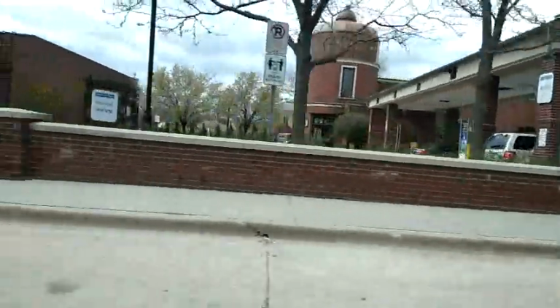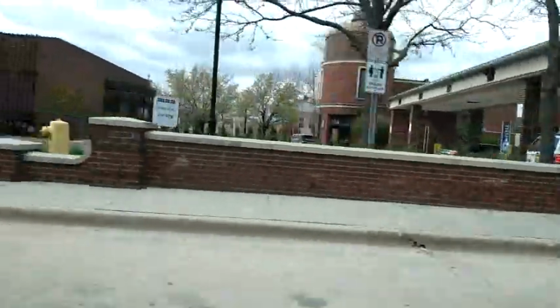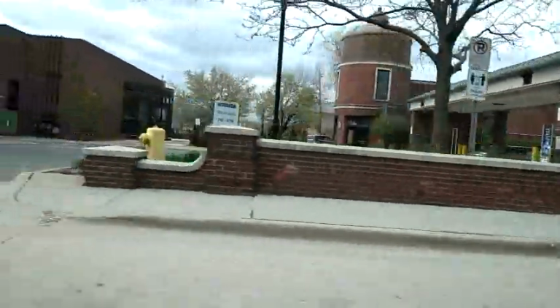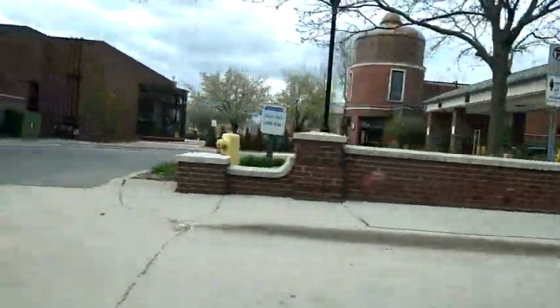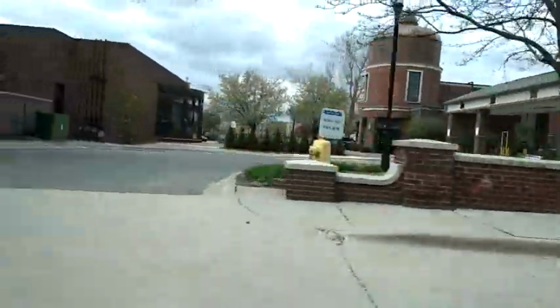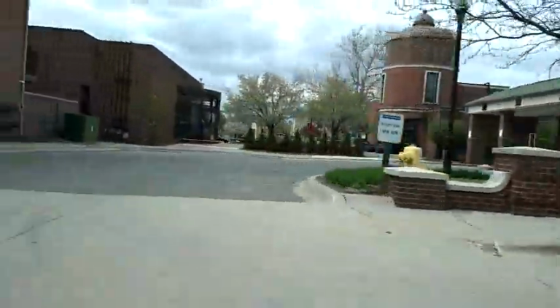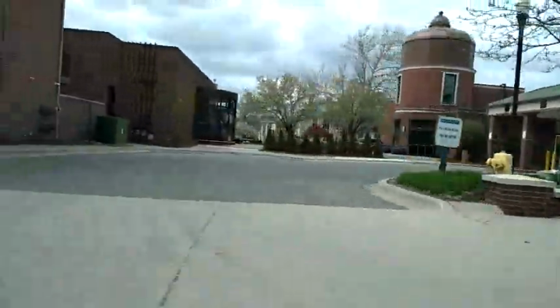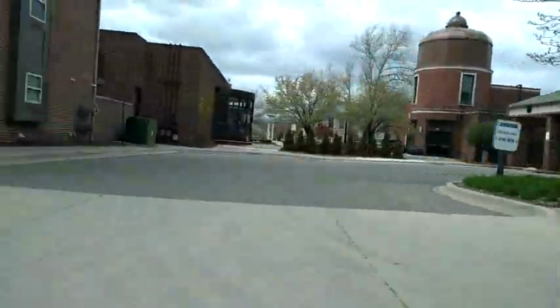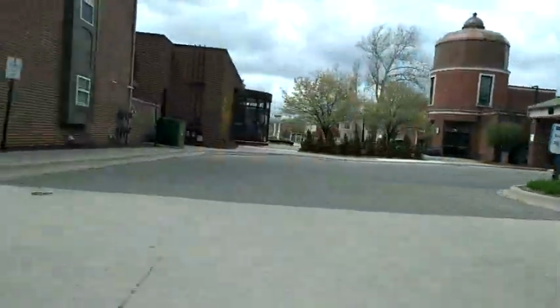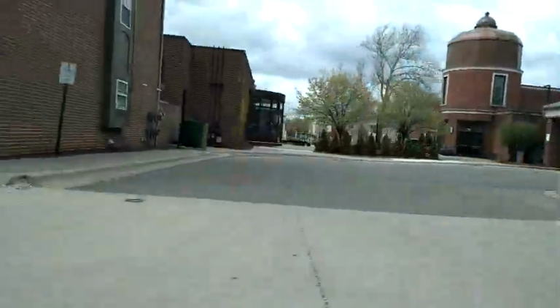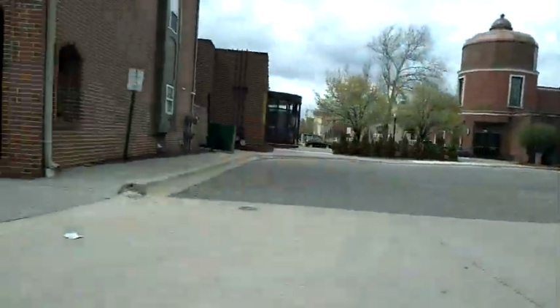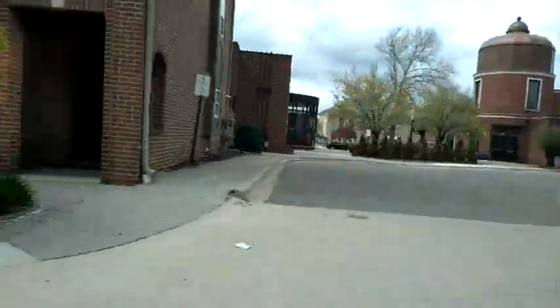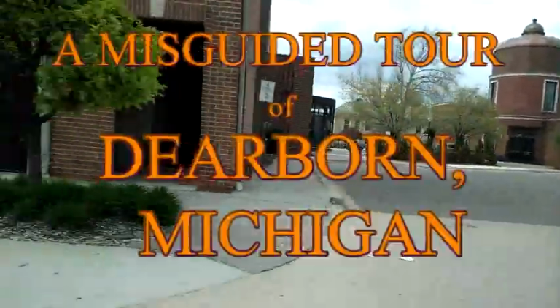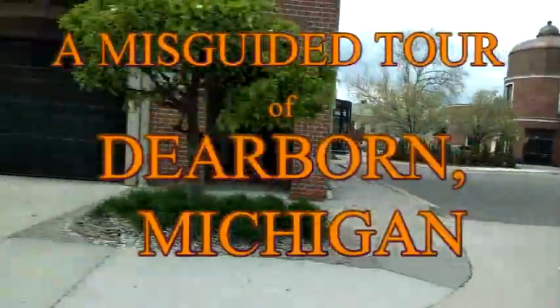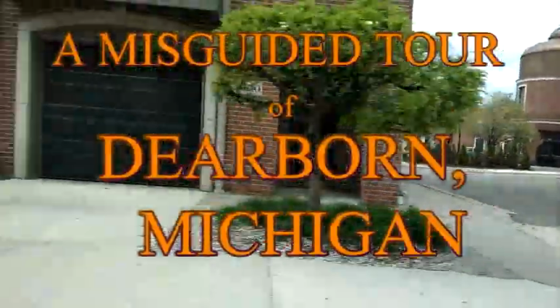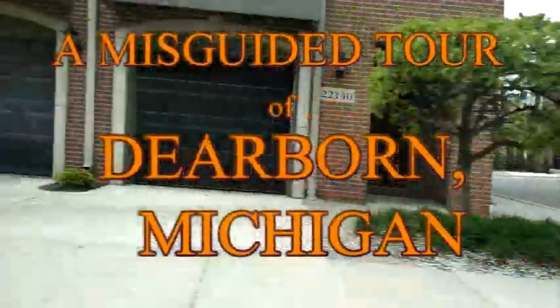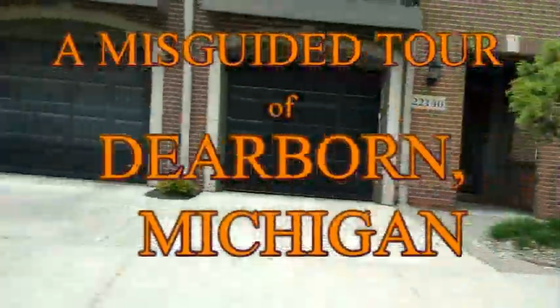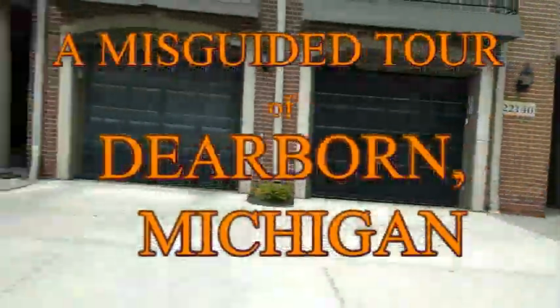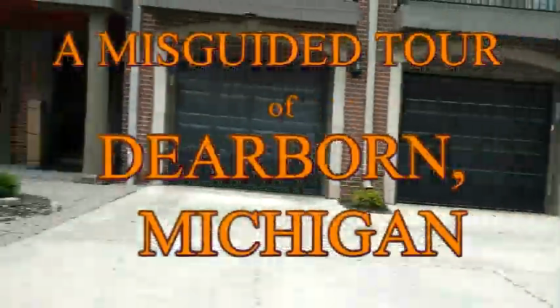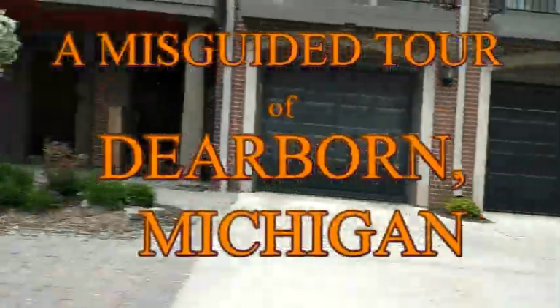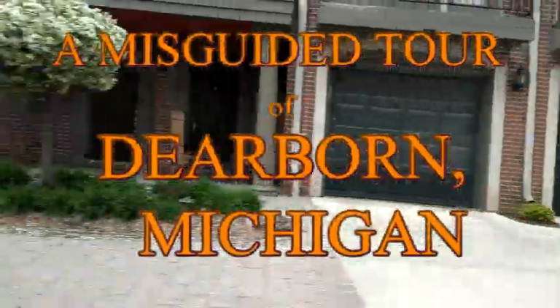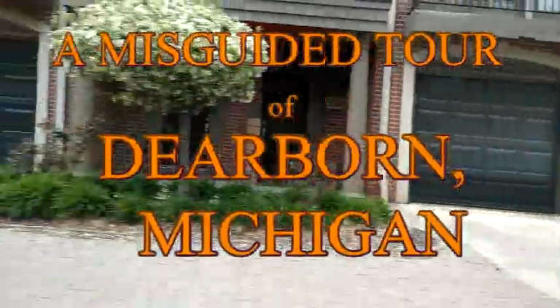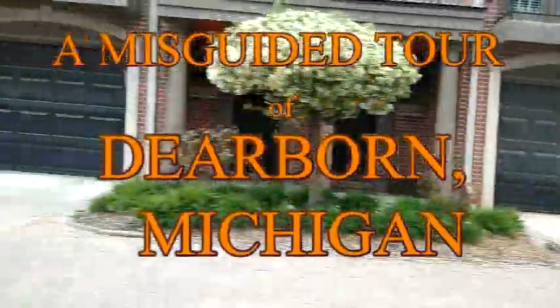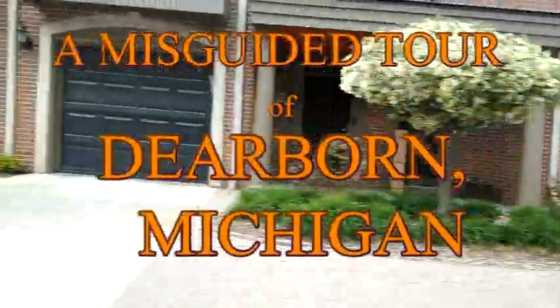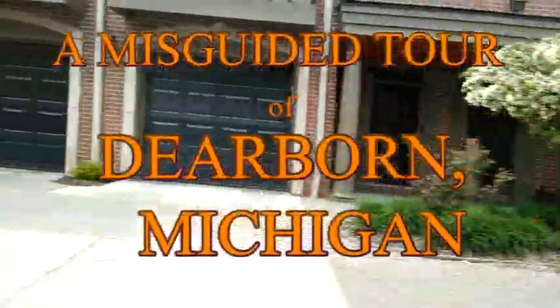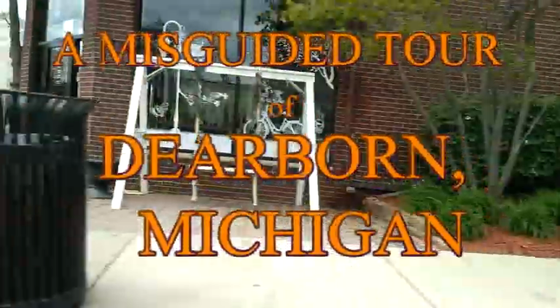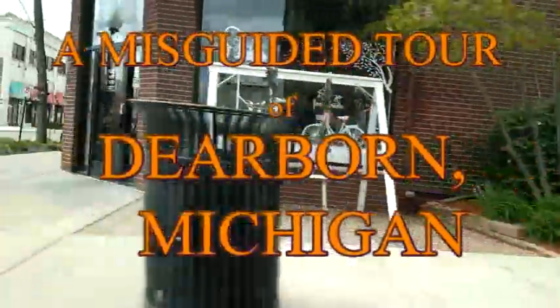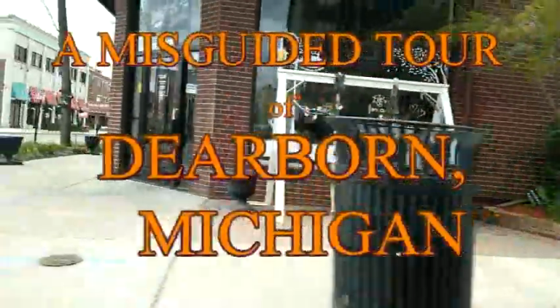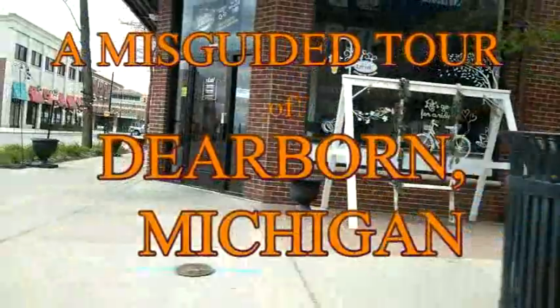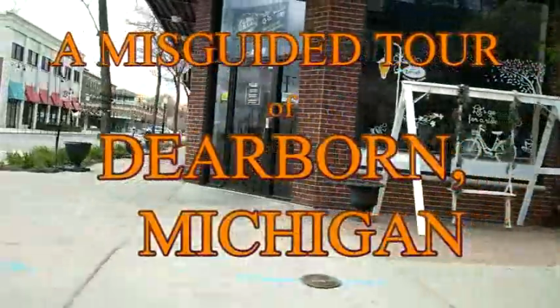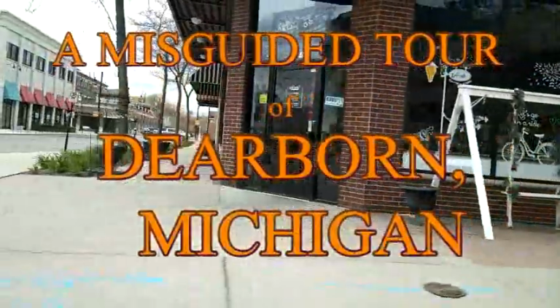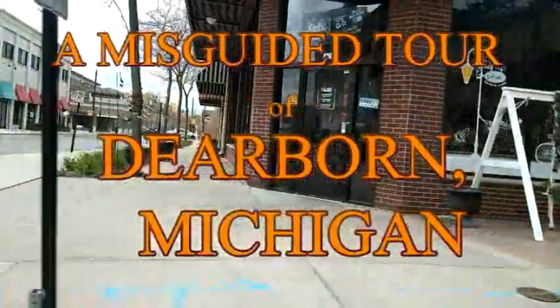This is a misguided tour of Dearborn, Michigan.